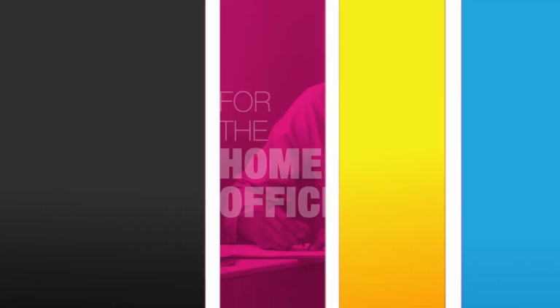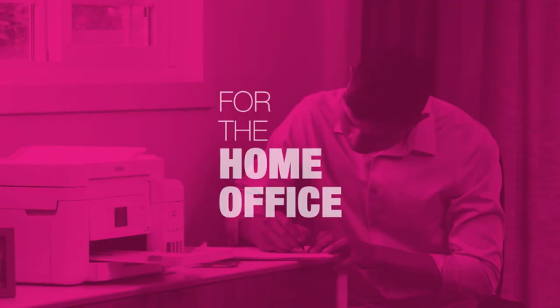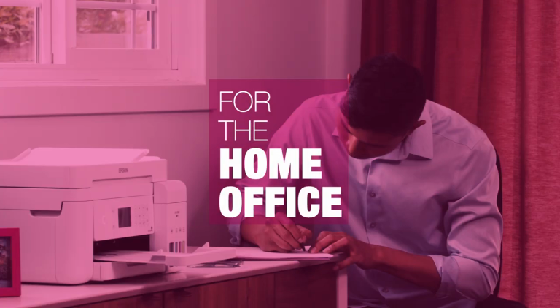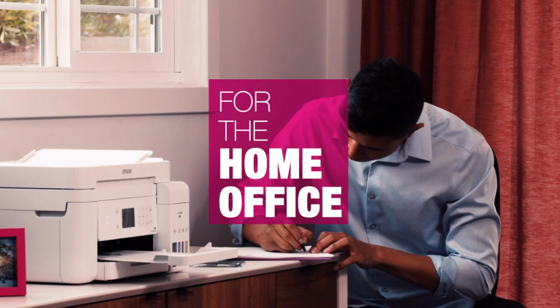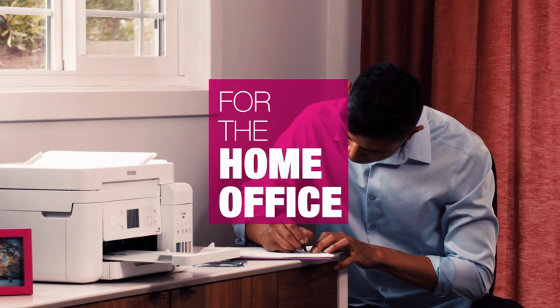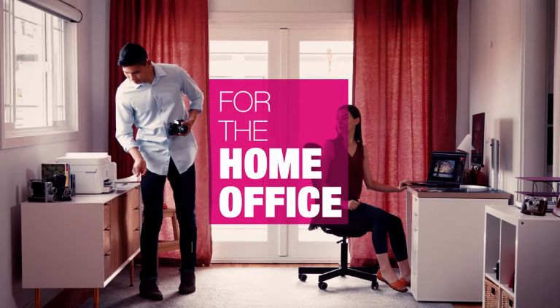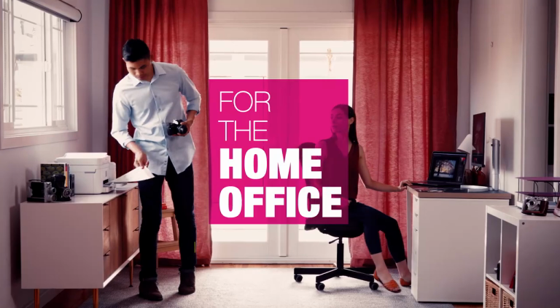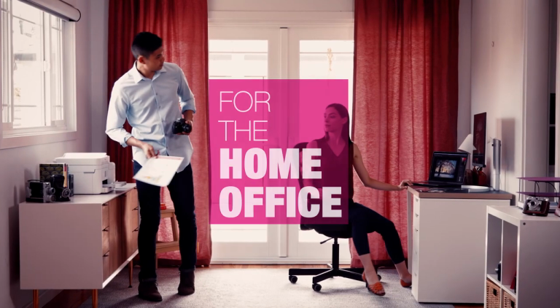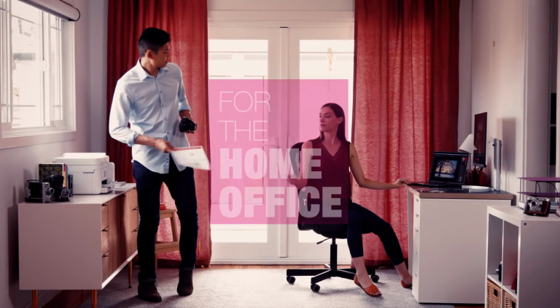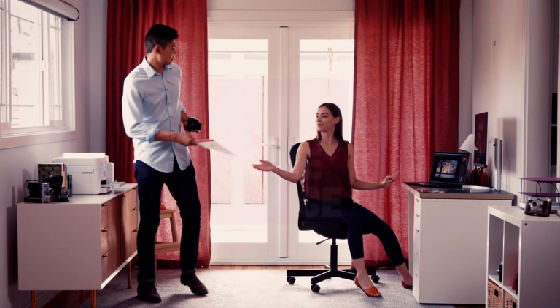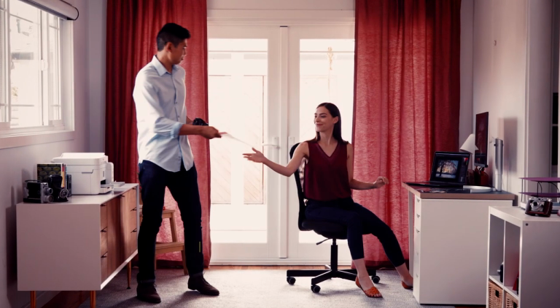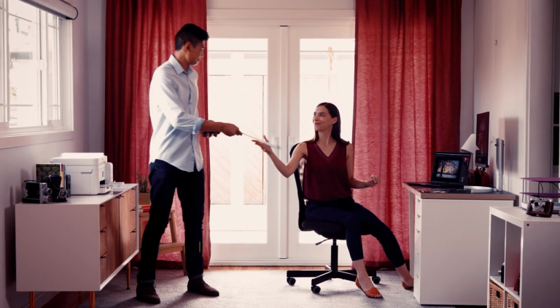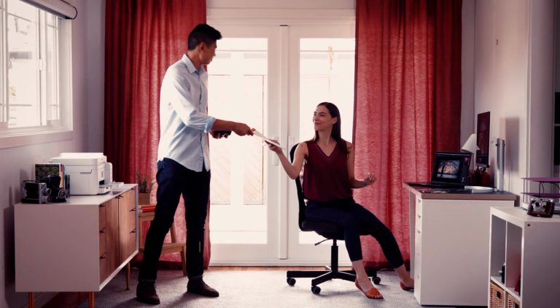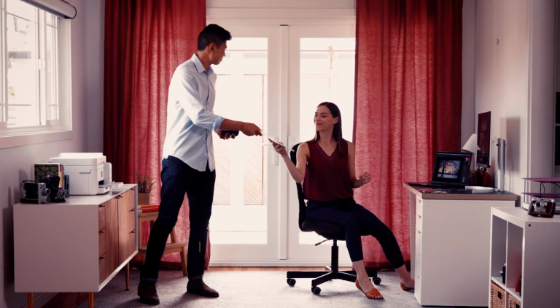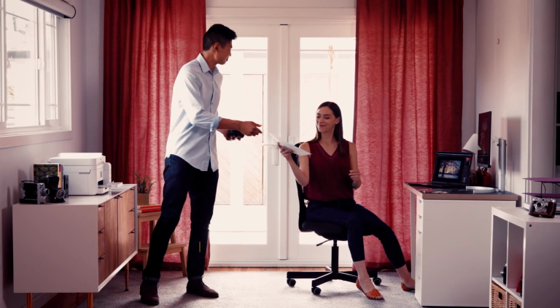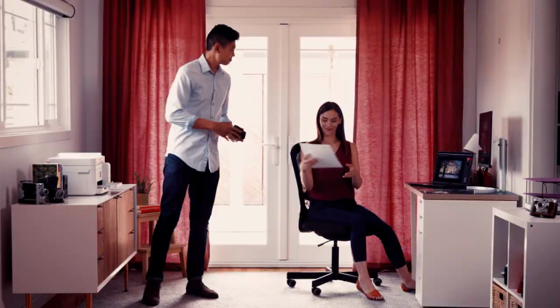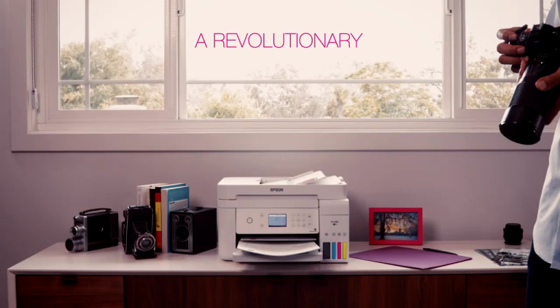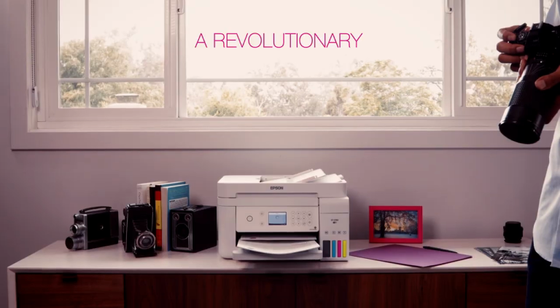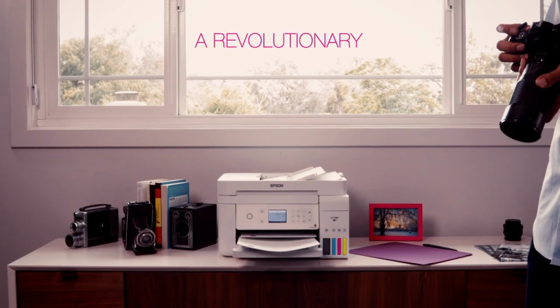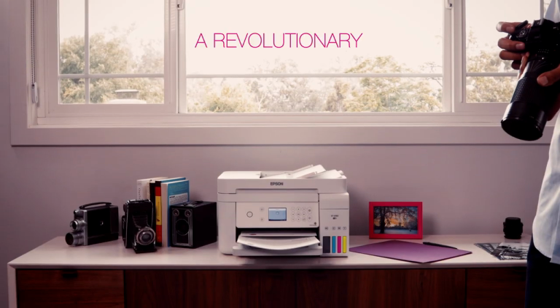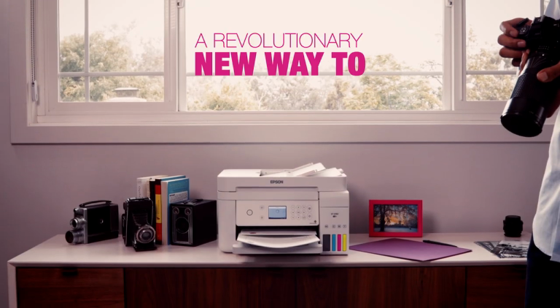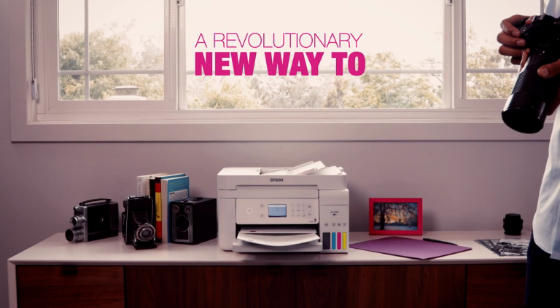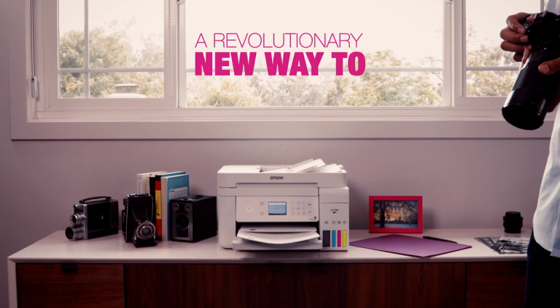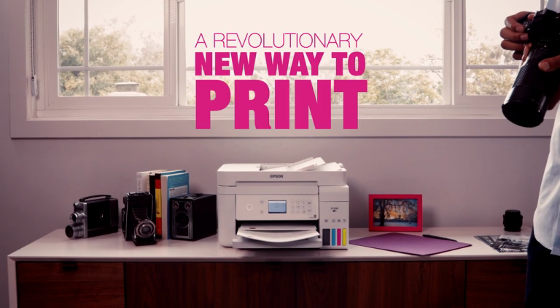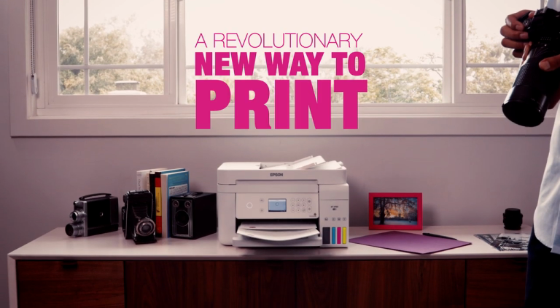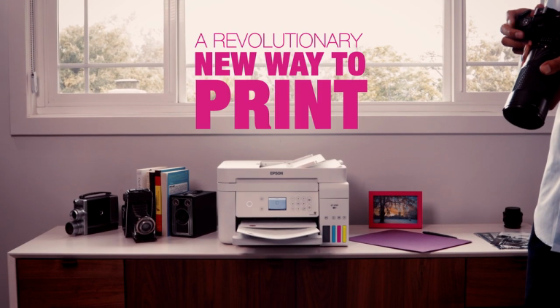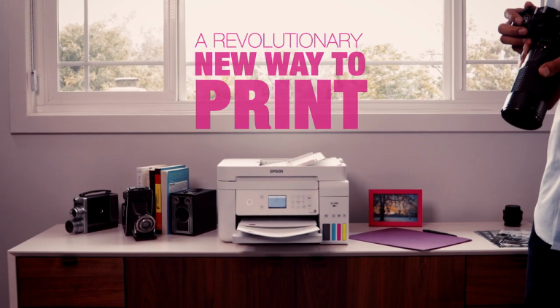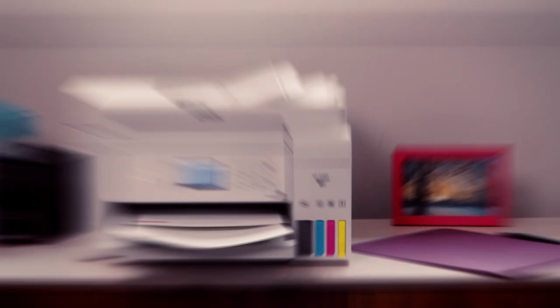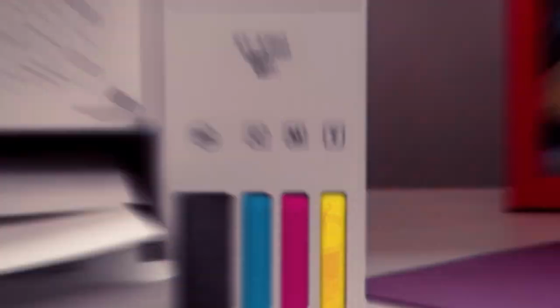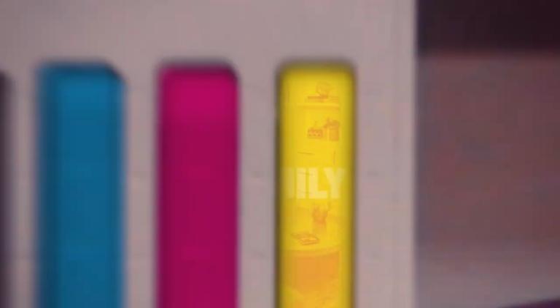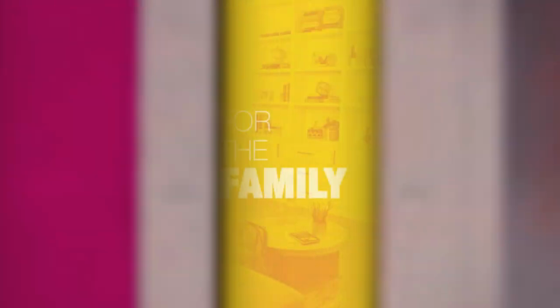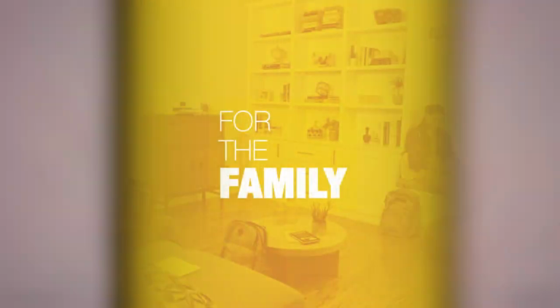It's time to change how you think about printing. Whether working out of the home office or printing for the family.